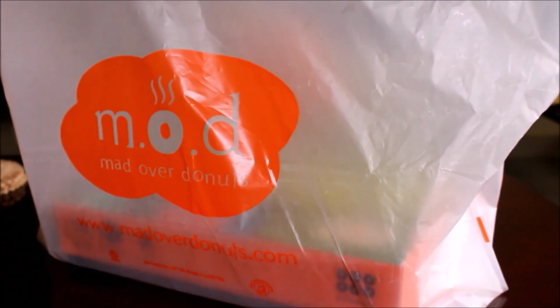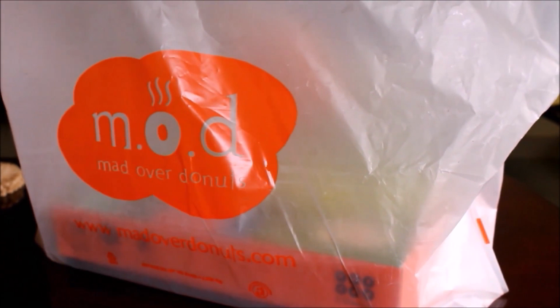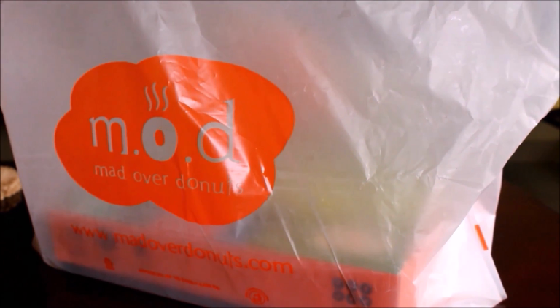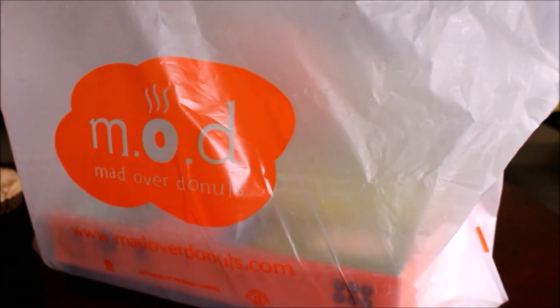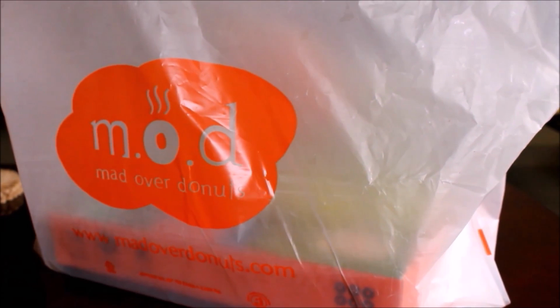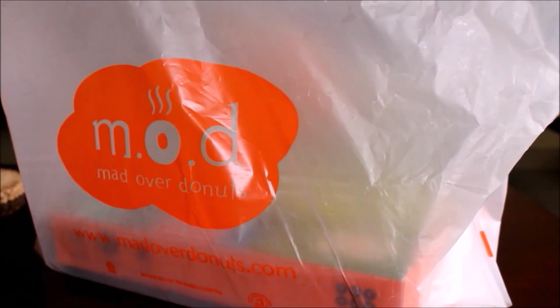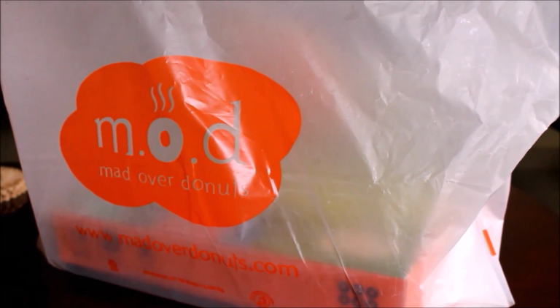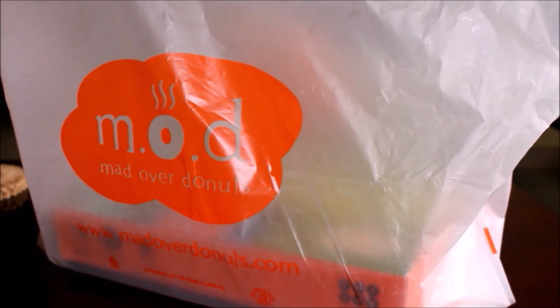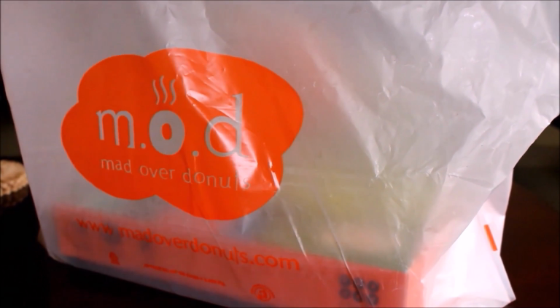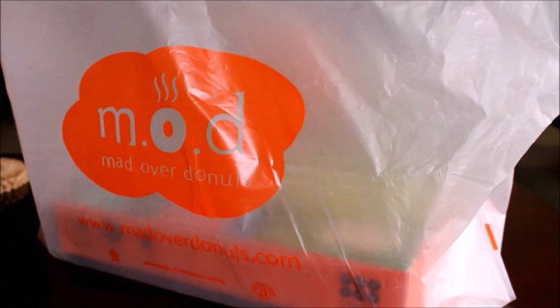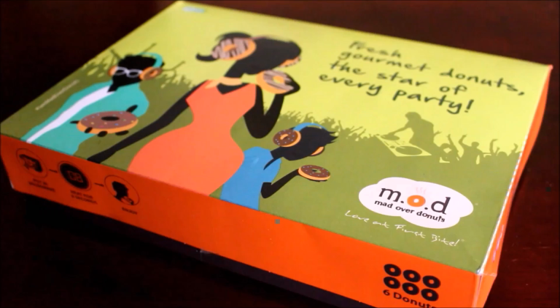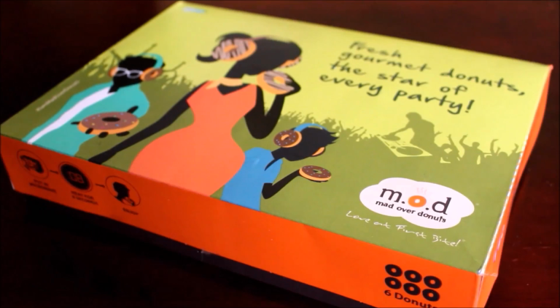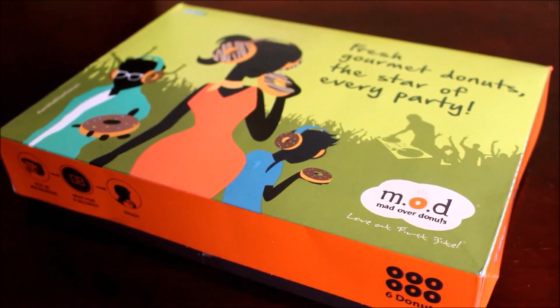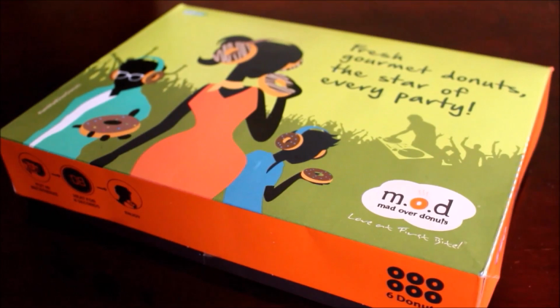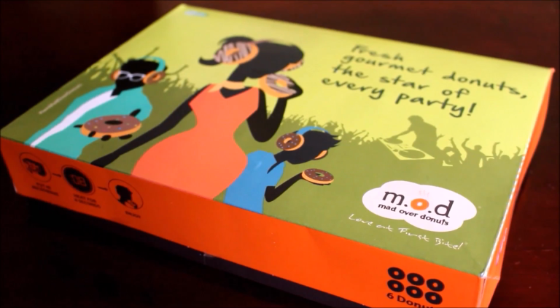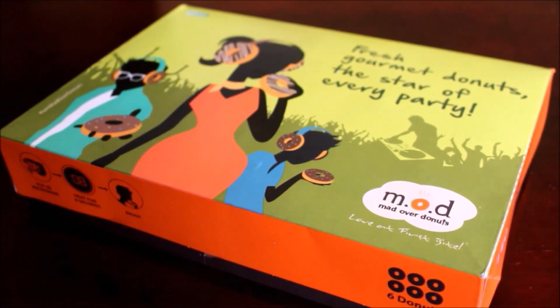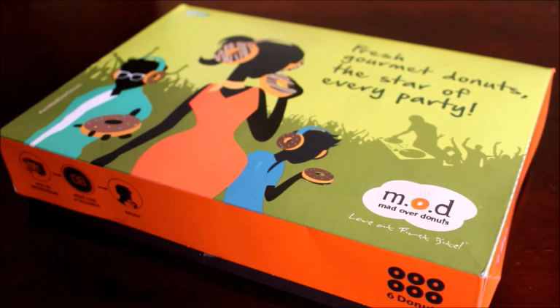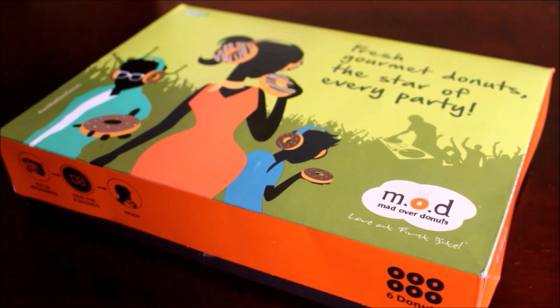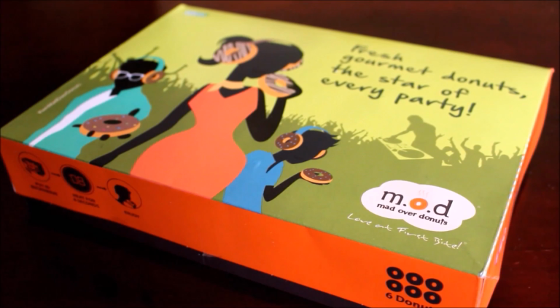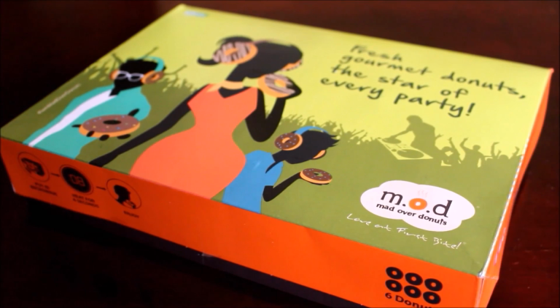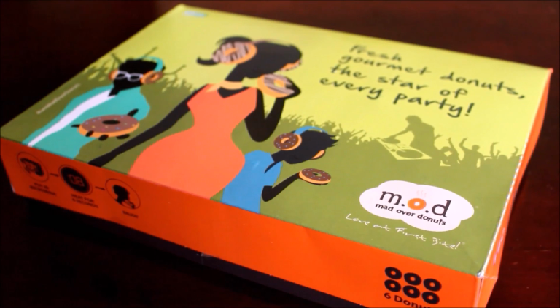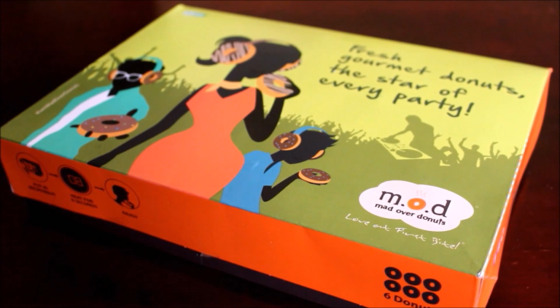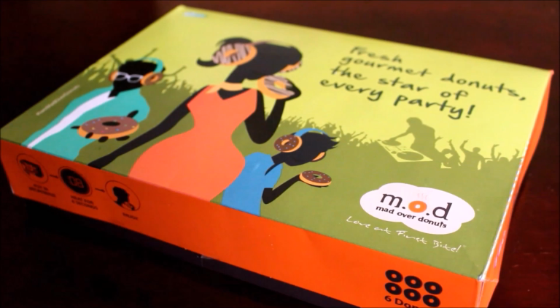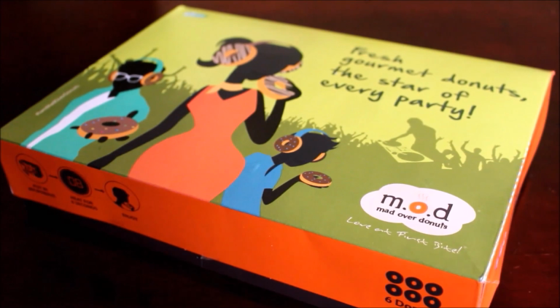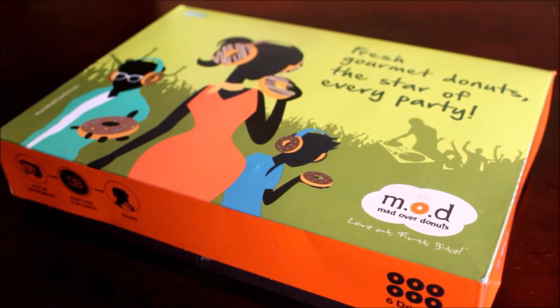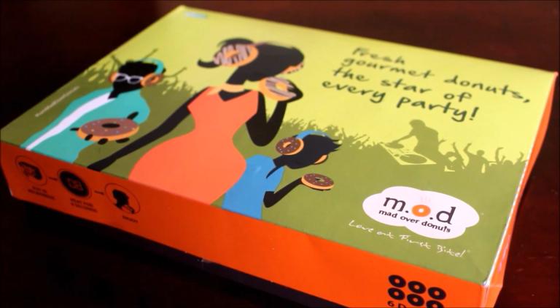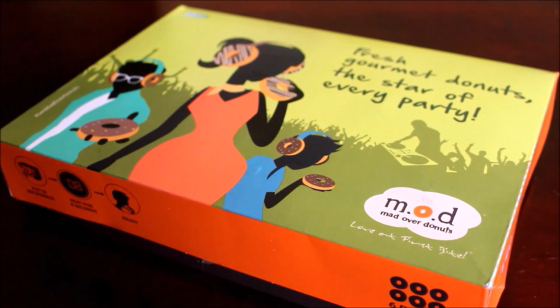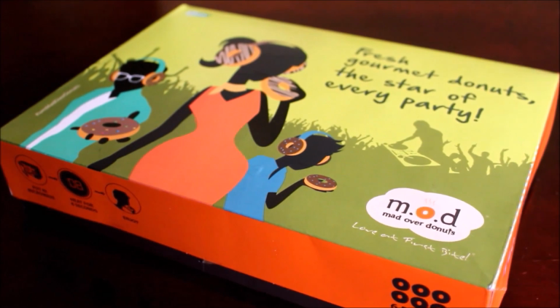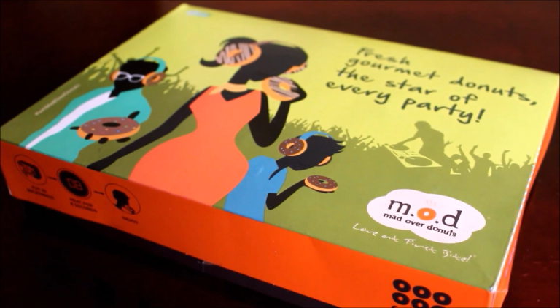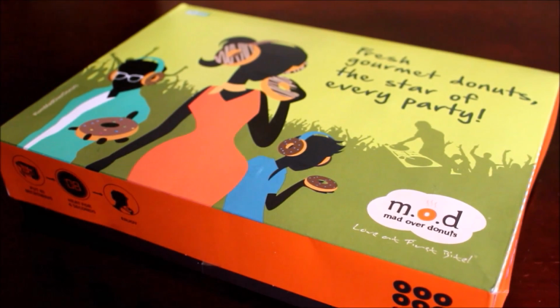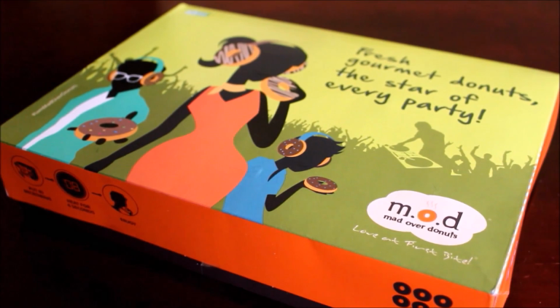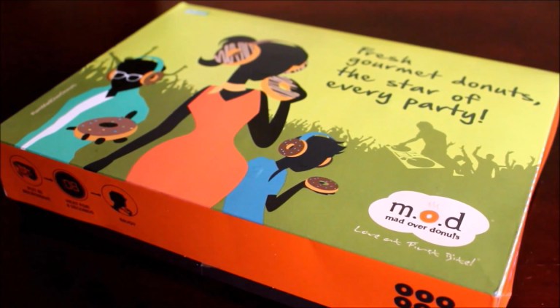Mad Over Donuts are located in Bangalore, Pune, Mumbai and Delhi.